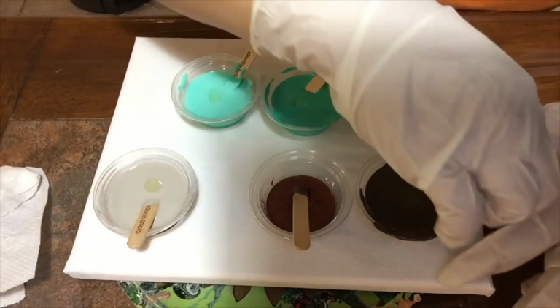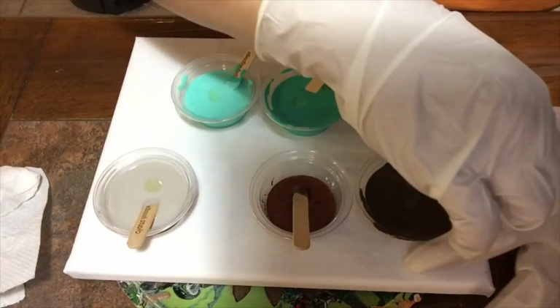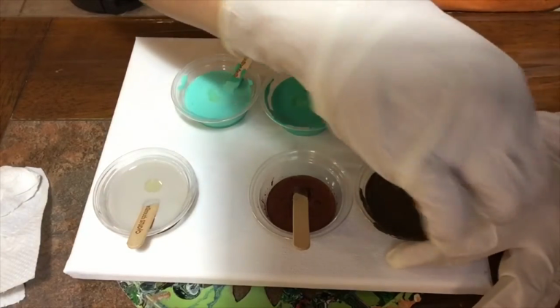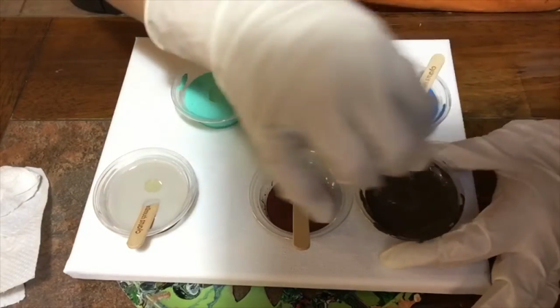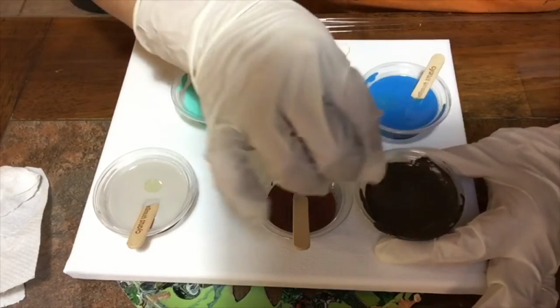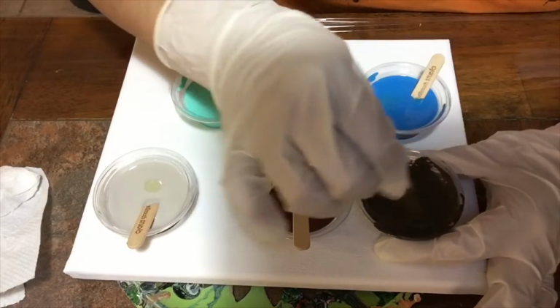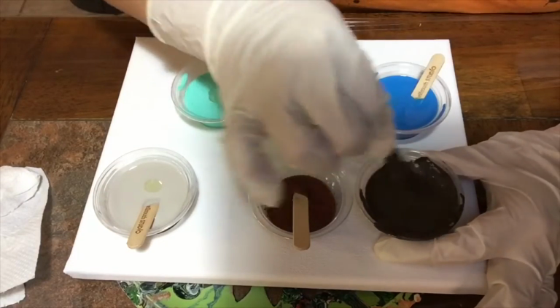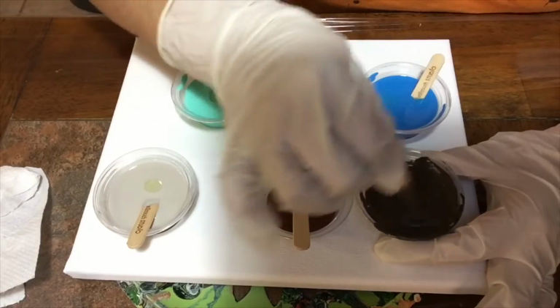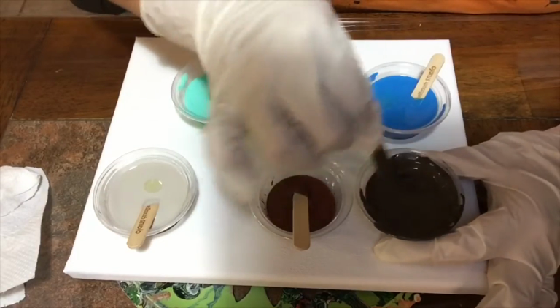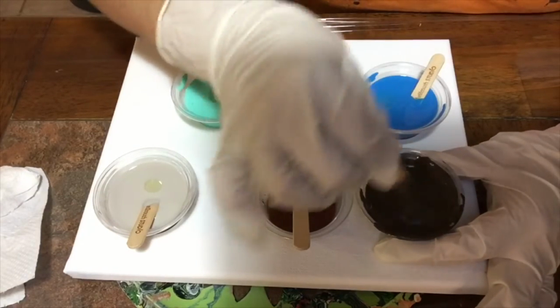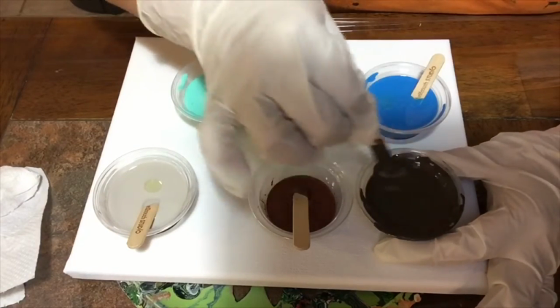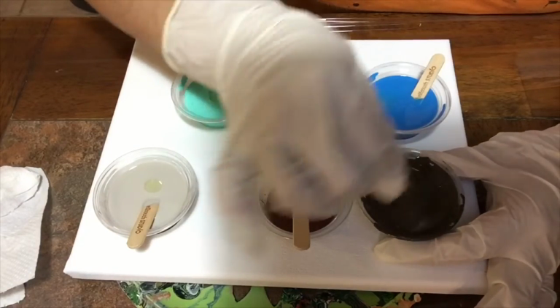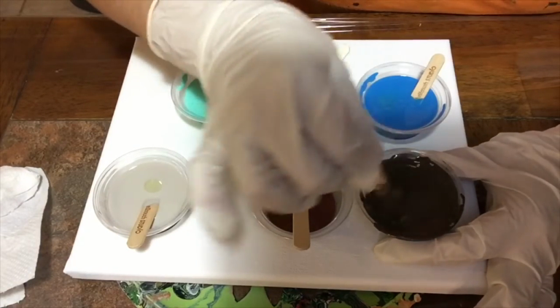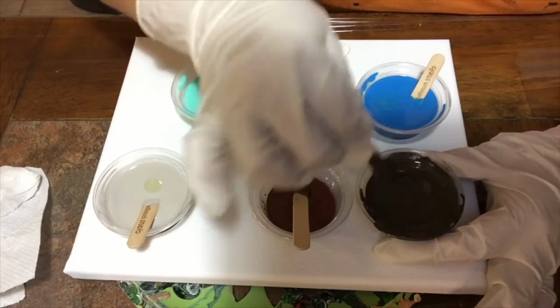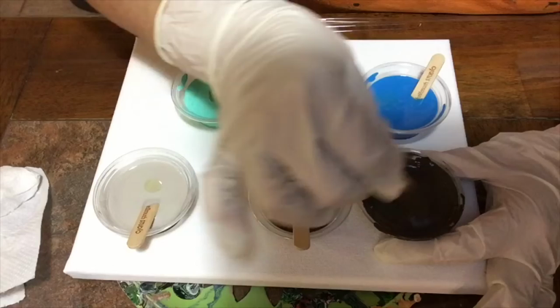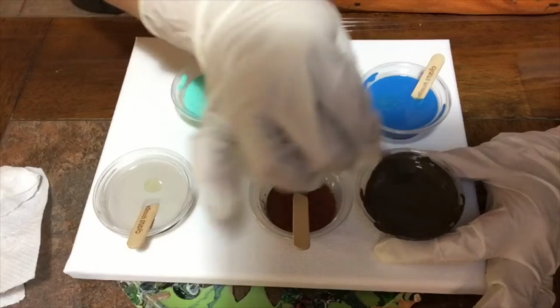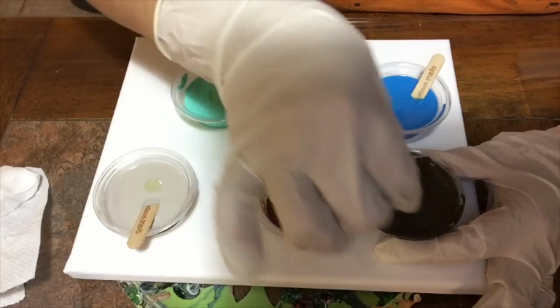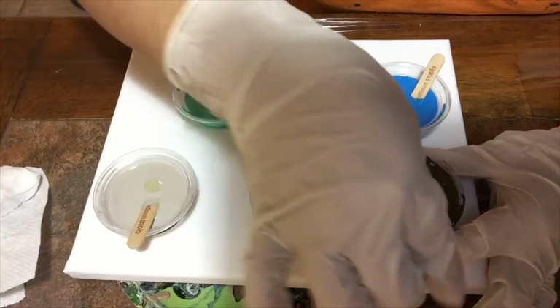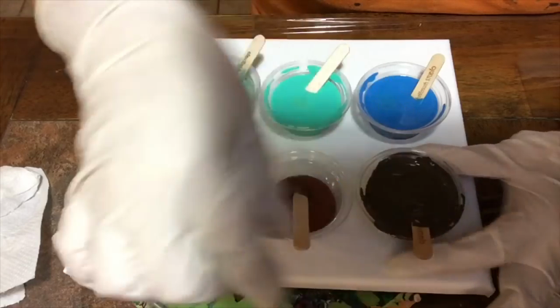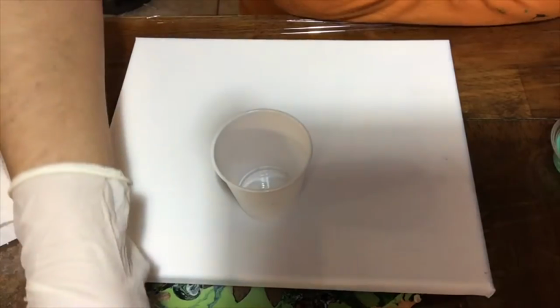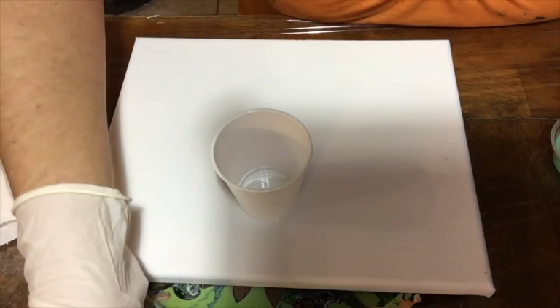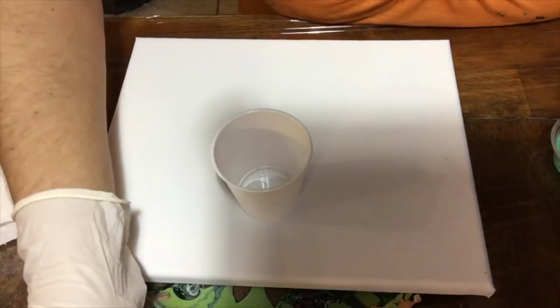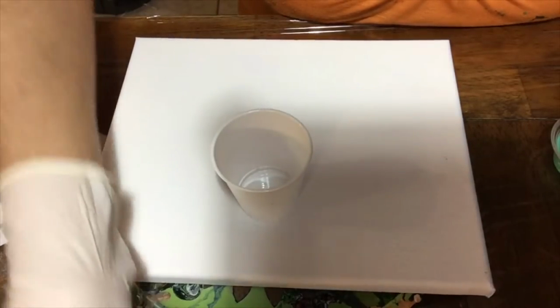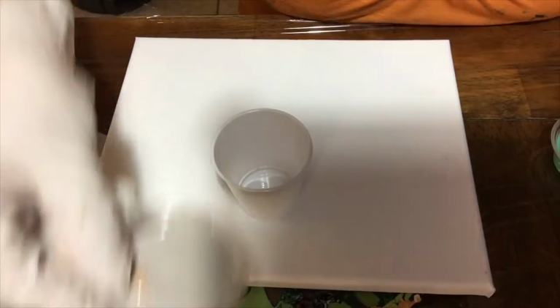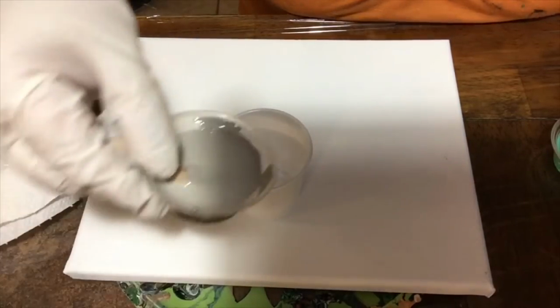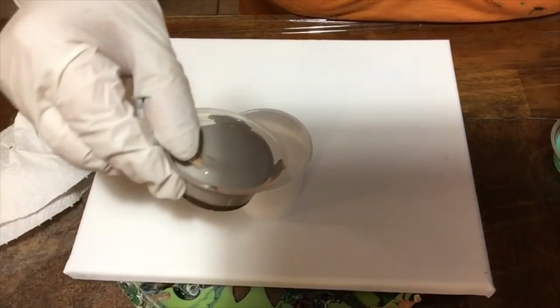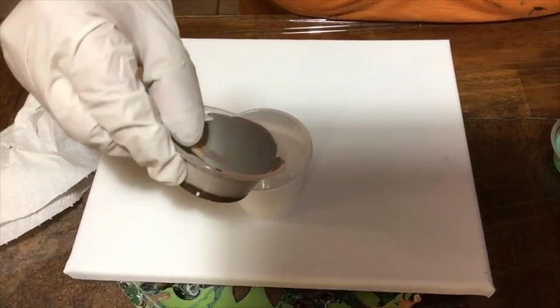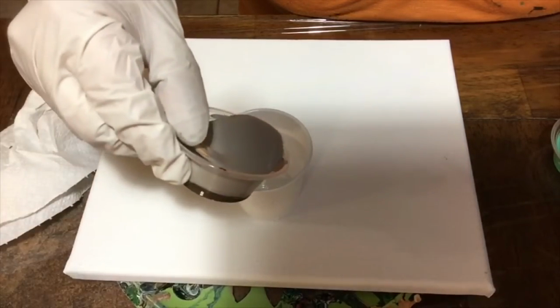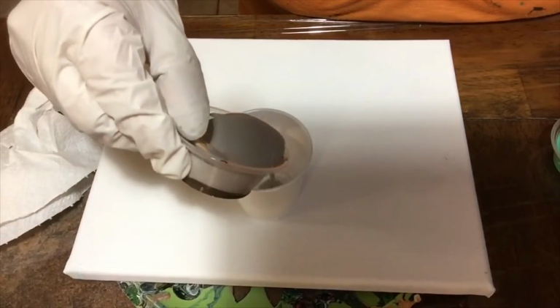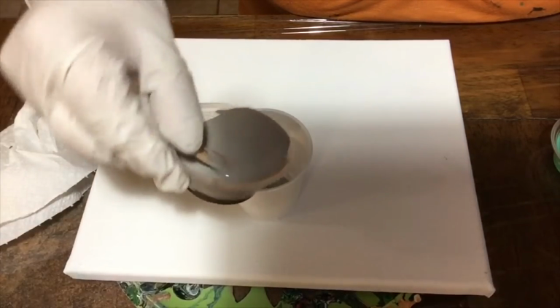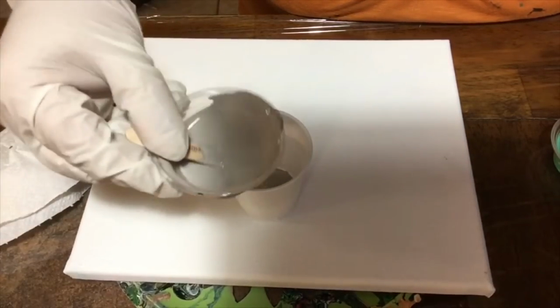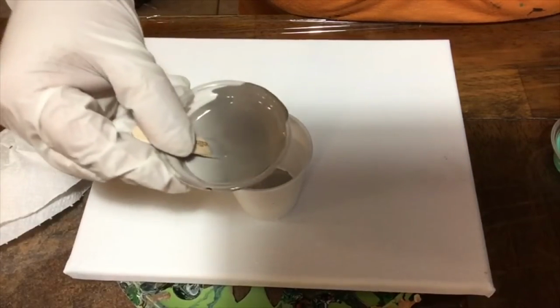And then all I have left is to just lightly mix the colors. Ready for the pour.